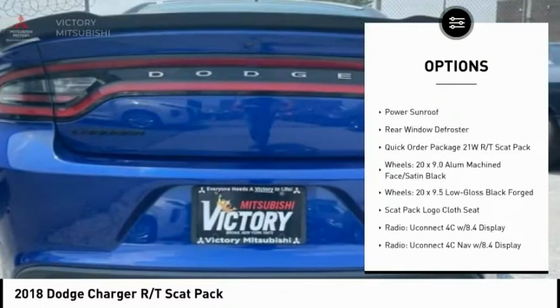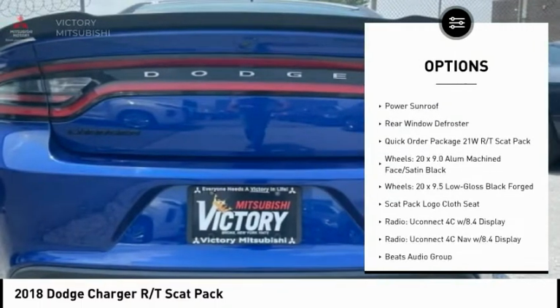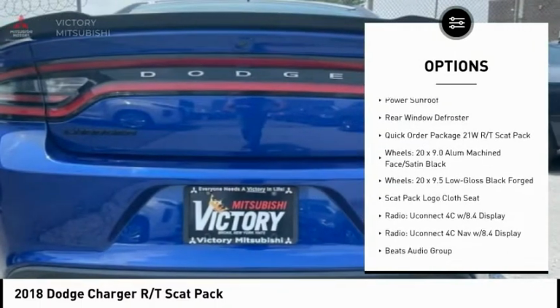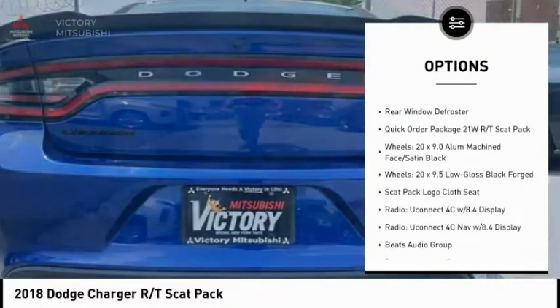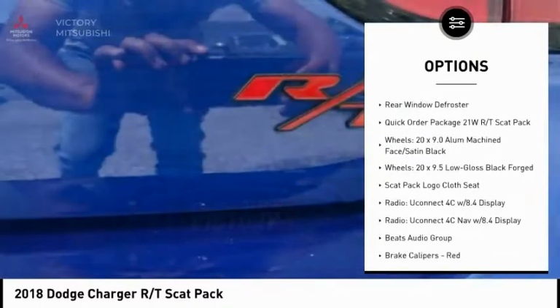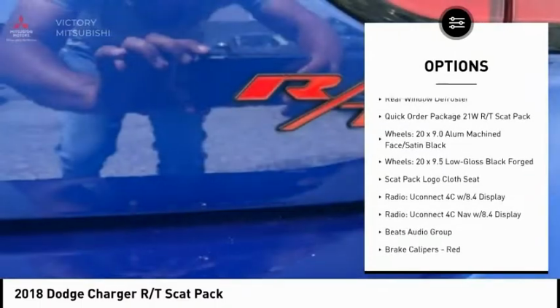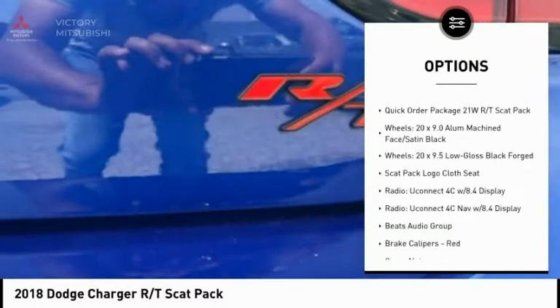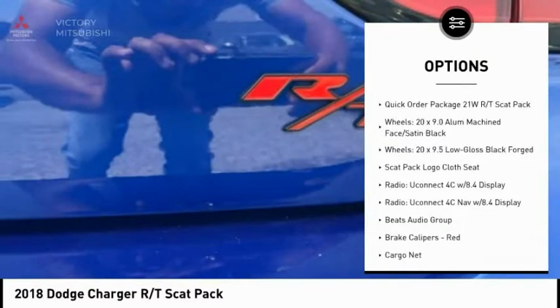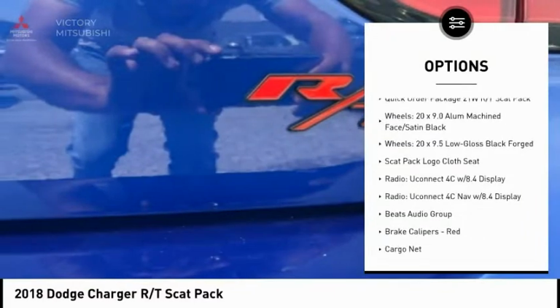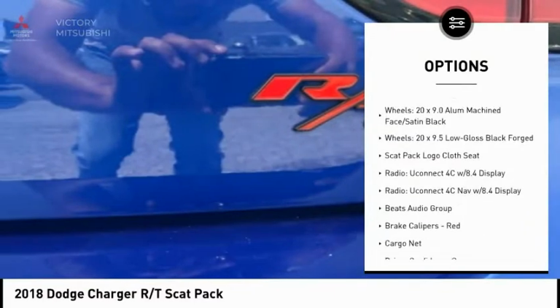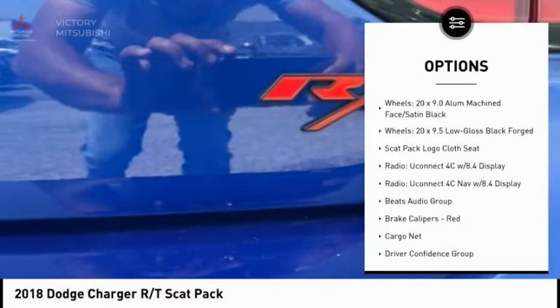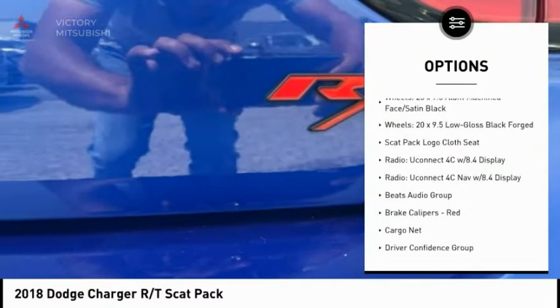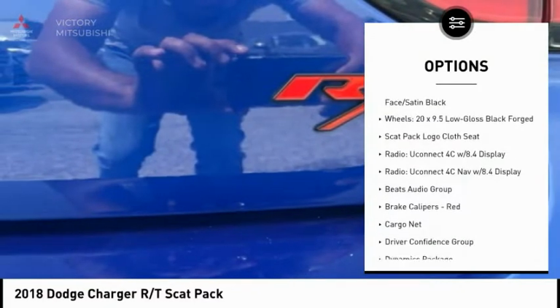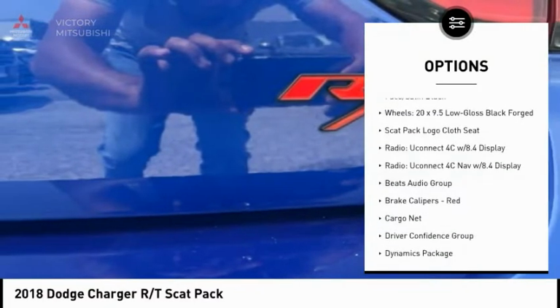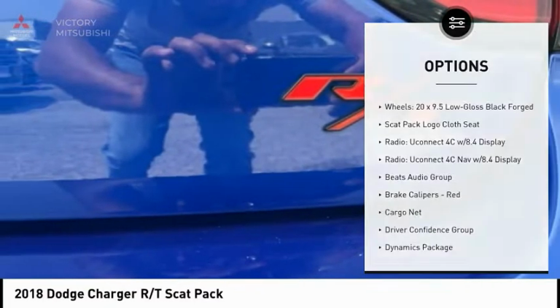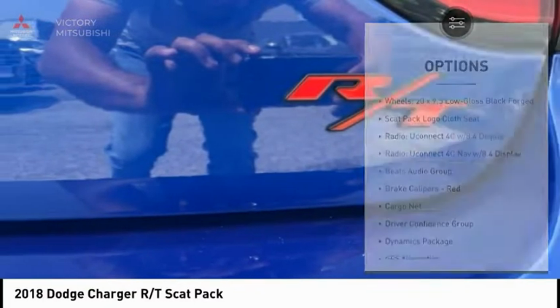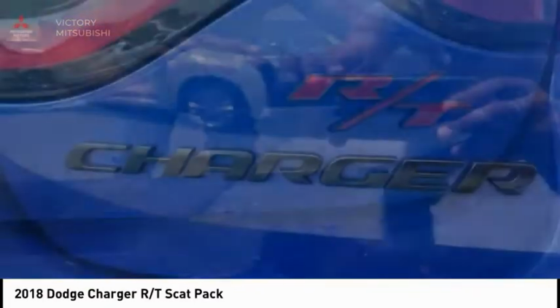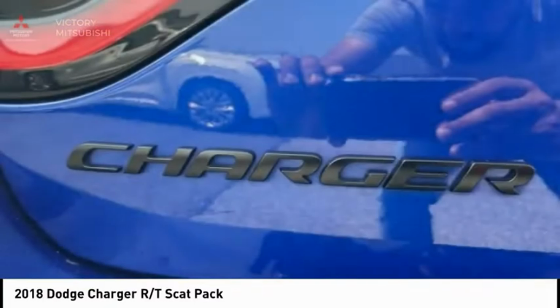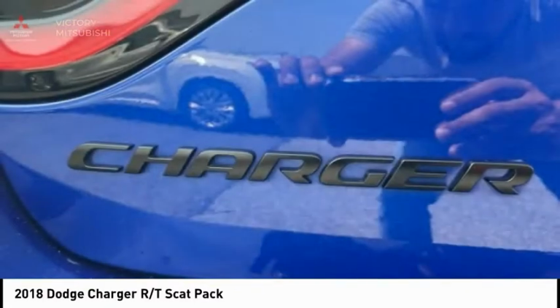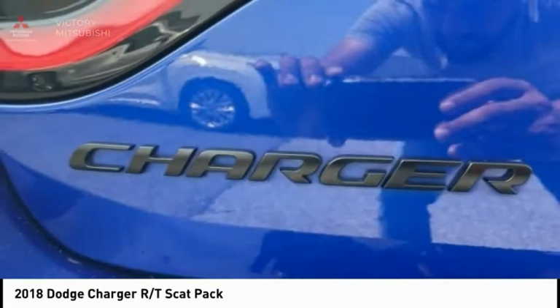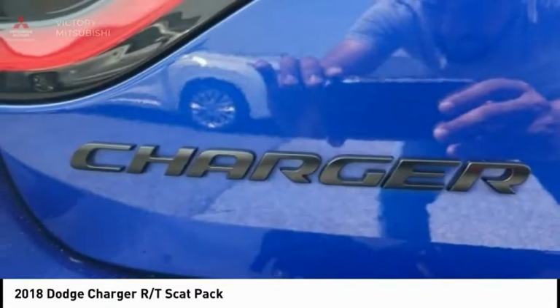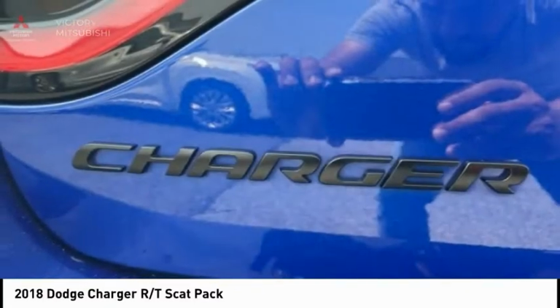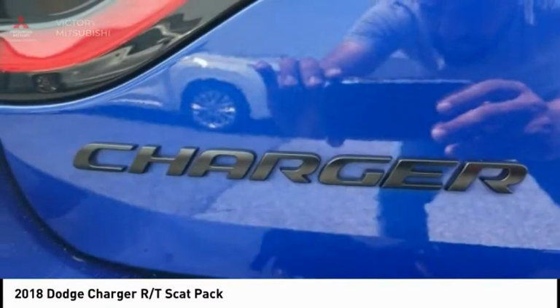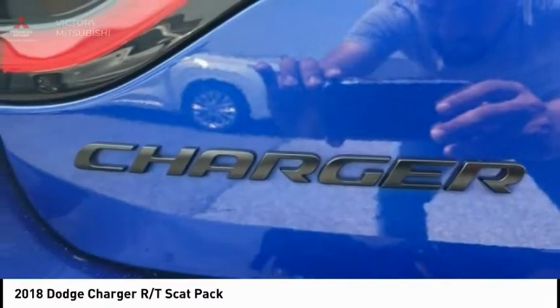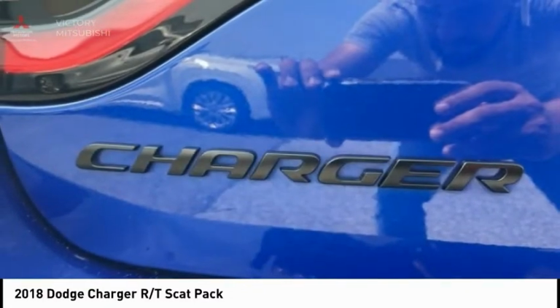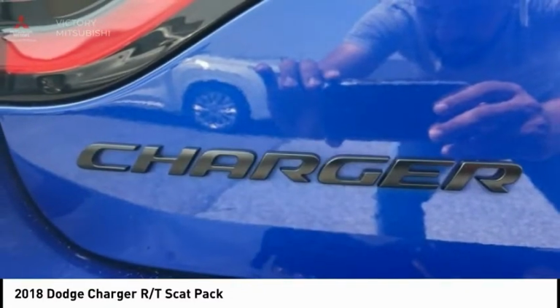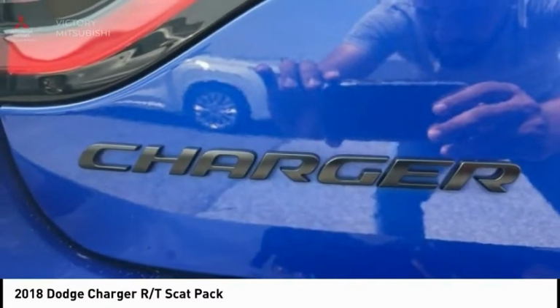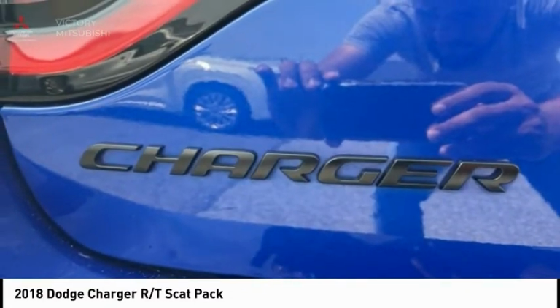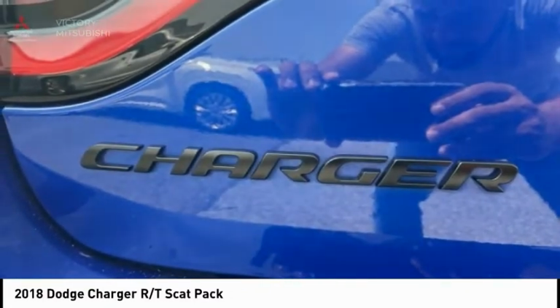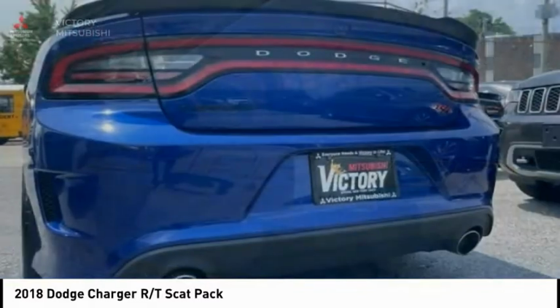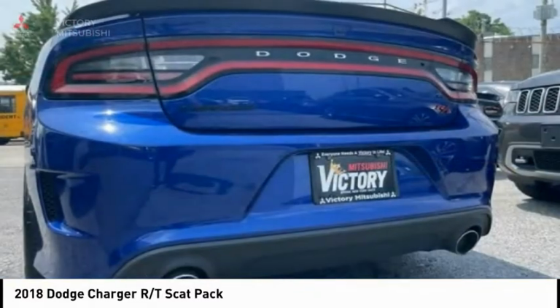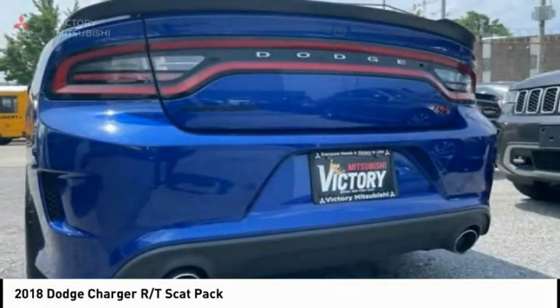Remote keyless entry, fog lights, speed control, four-wheel disc brakes, power sunroof, and rear window defroster.